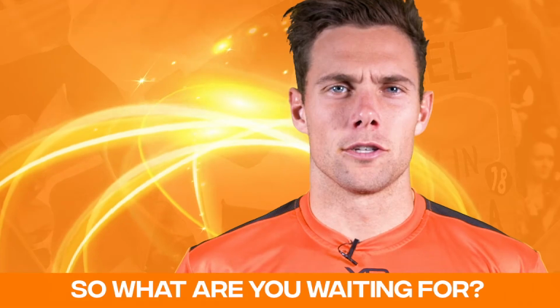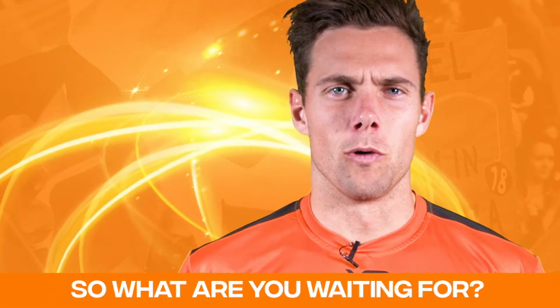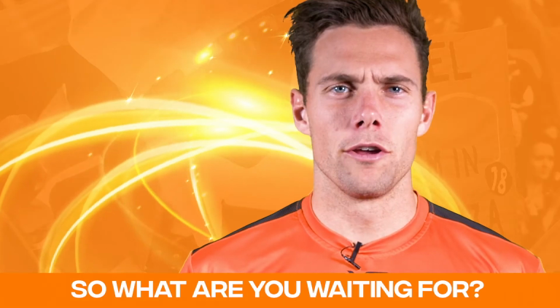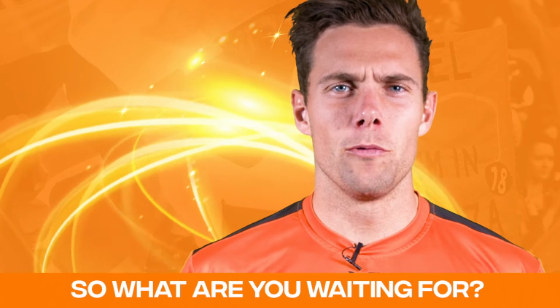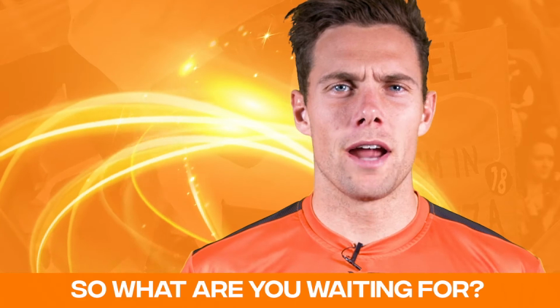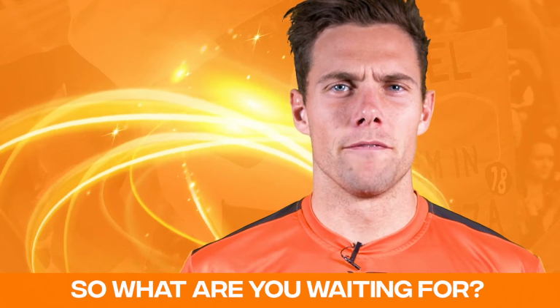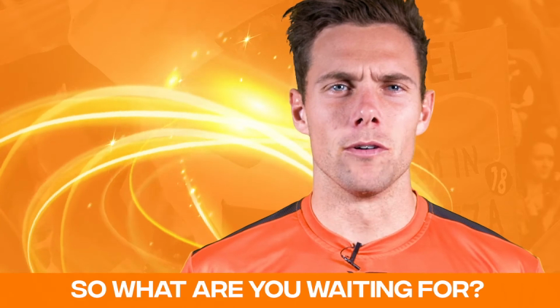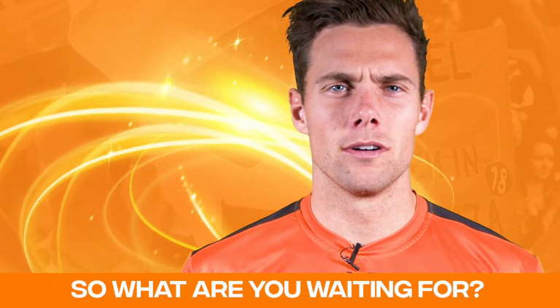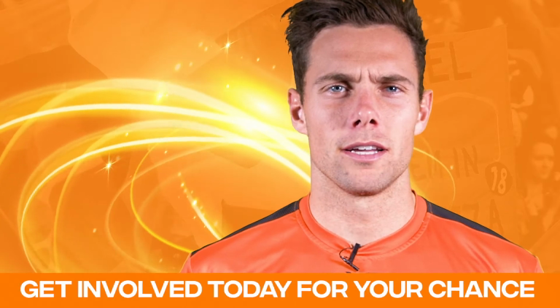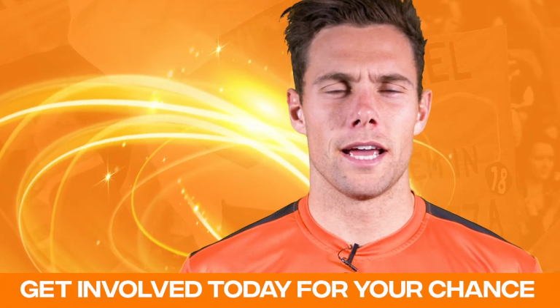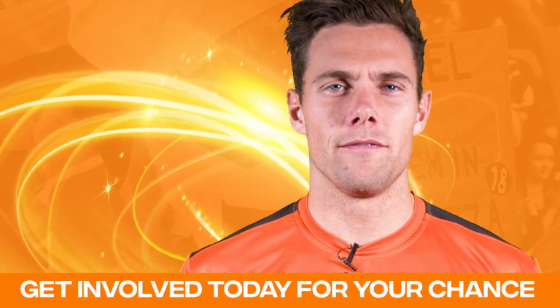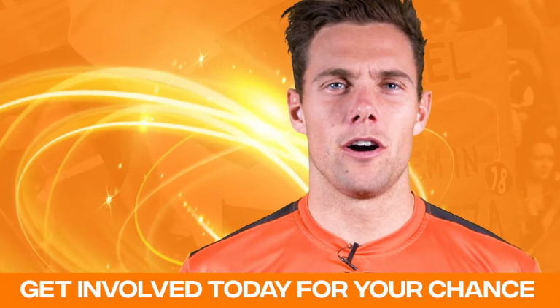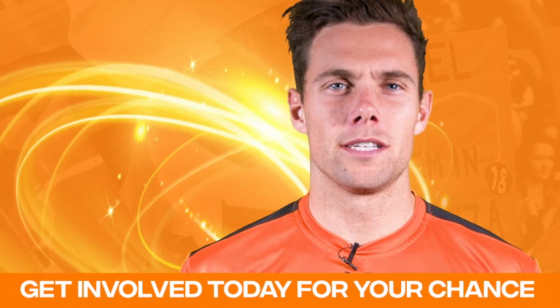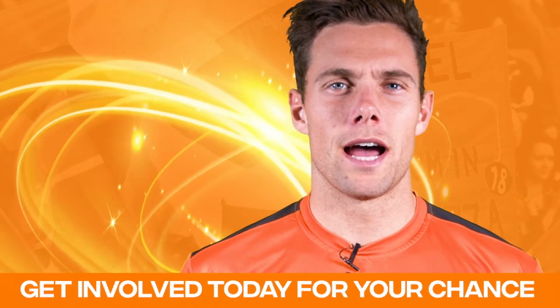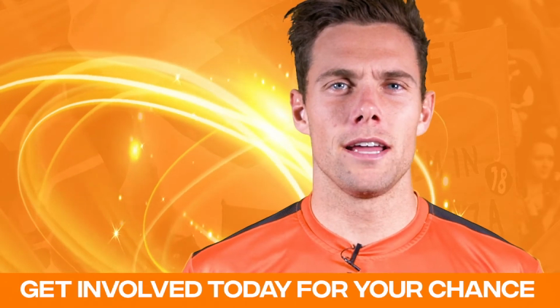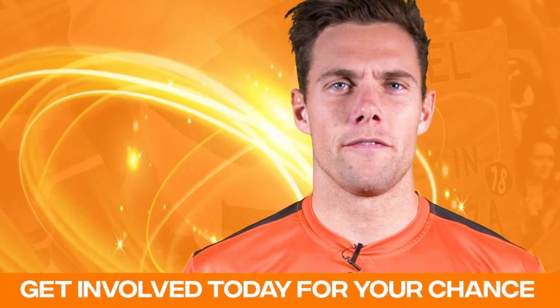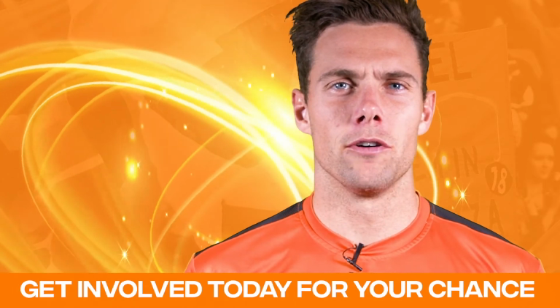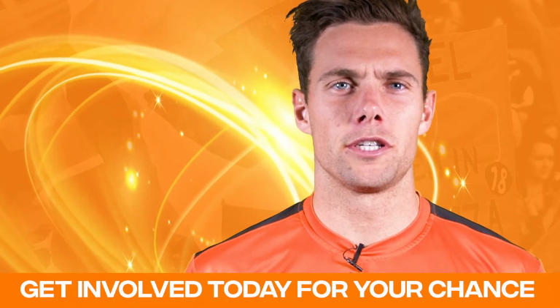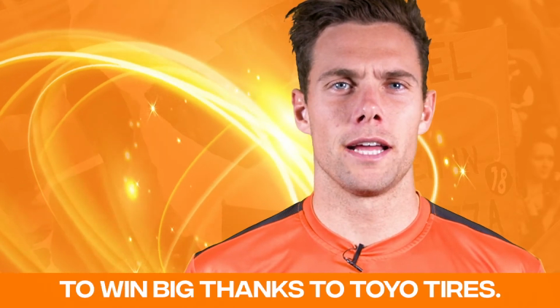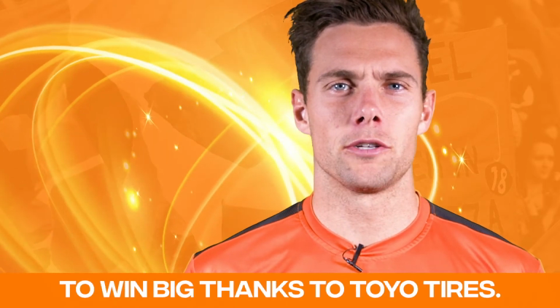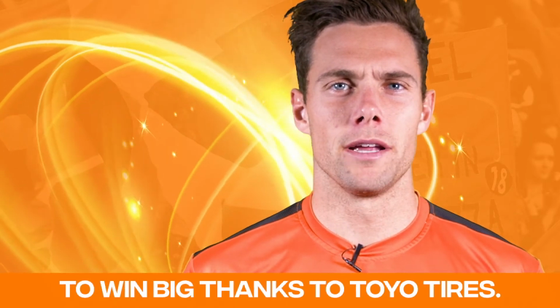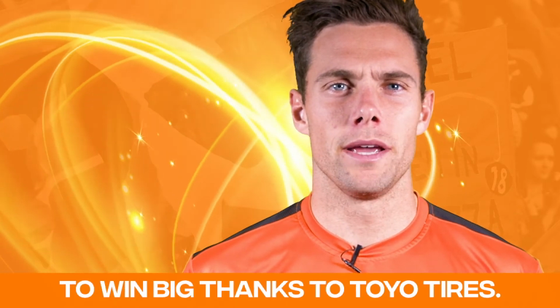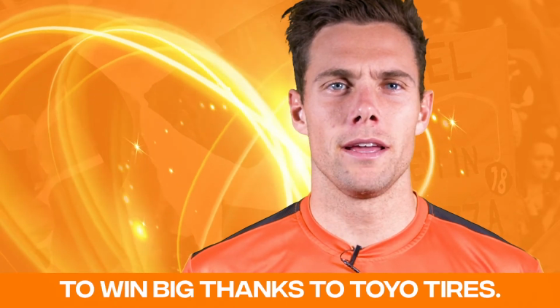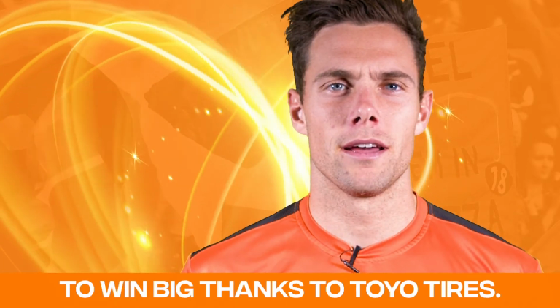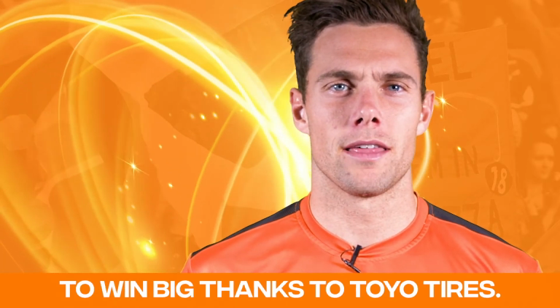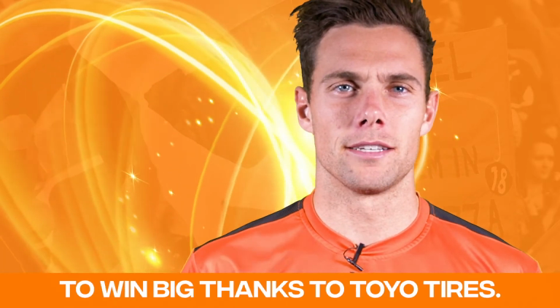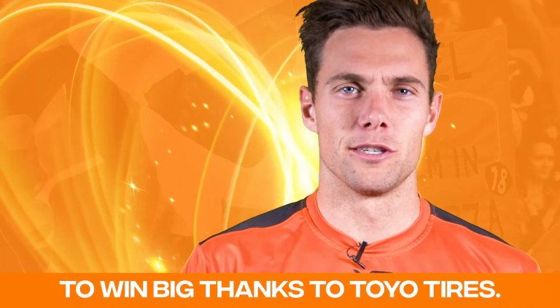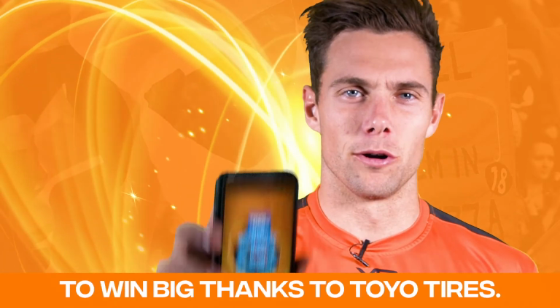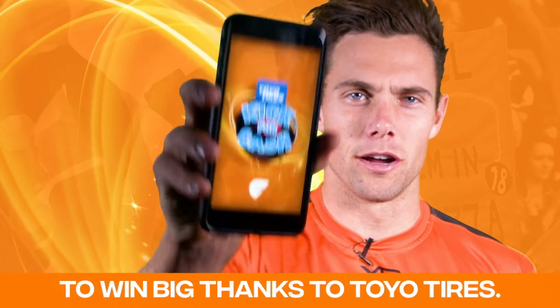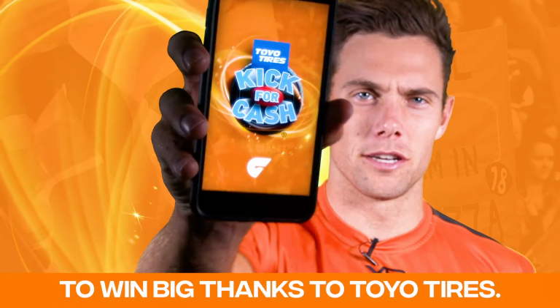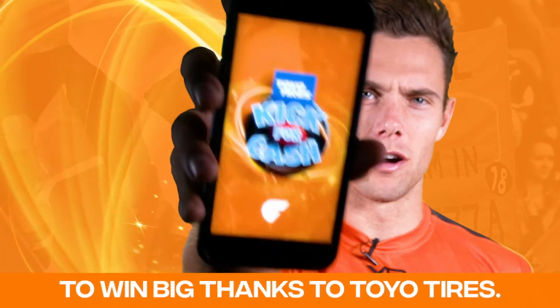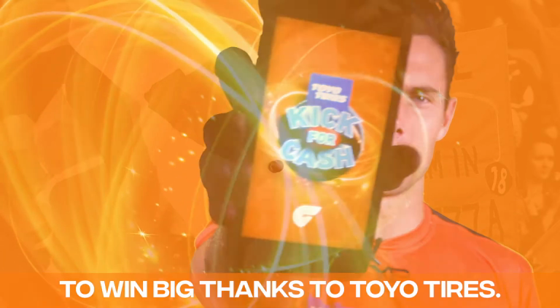So what are you waiting for? Get involved today for your chance to win big thanks to Toyo Tyres.